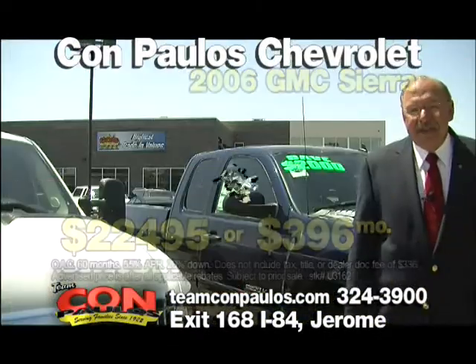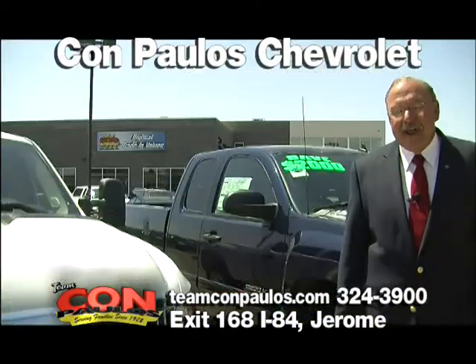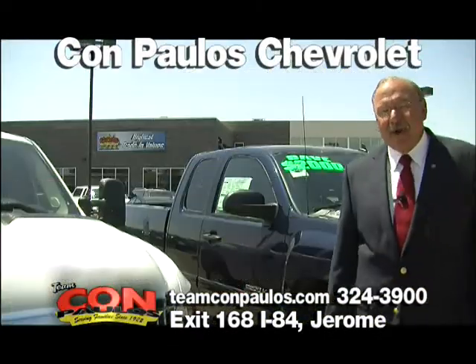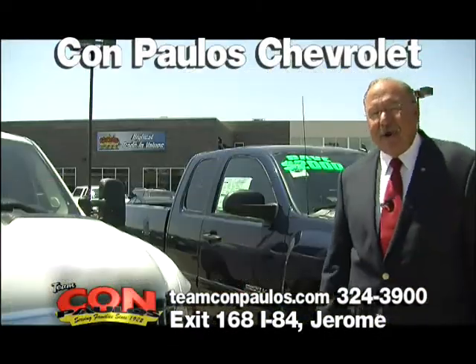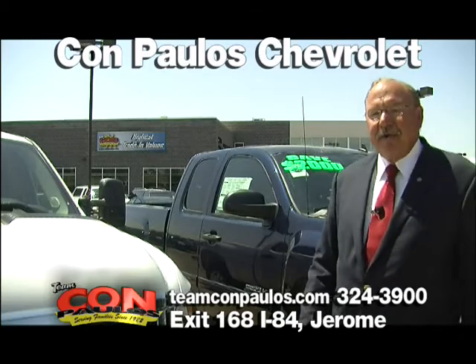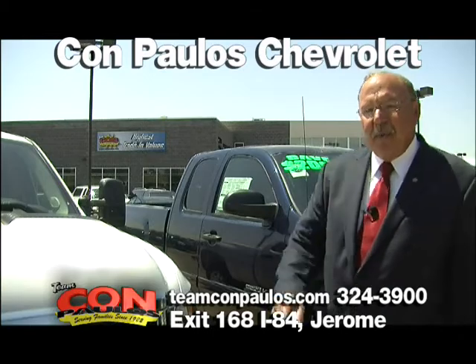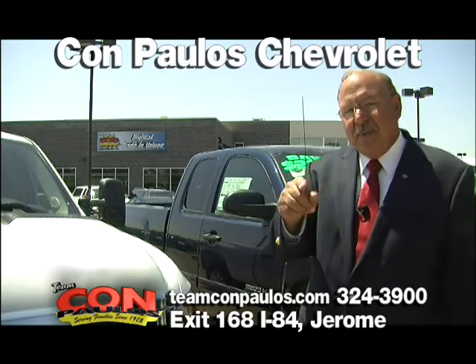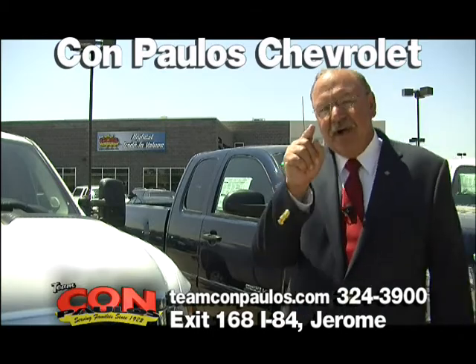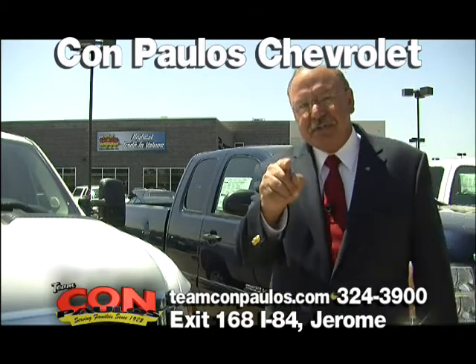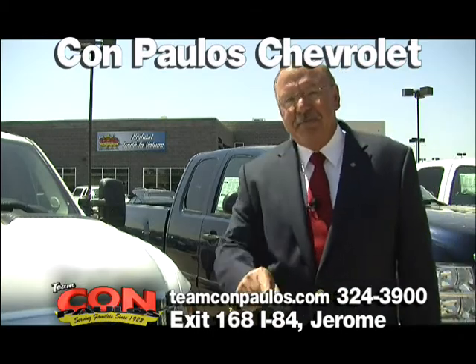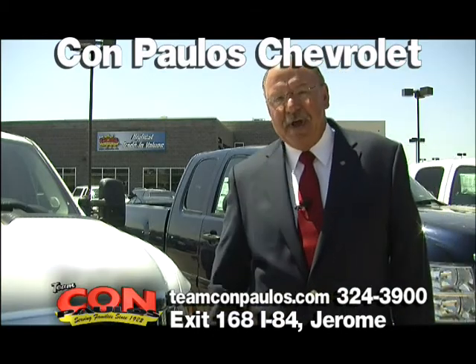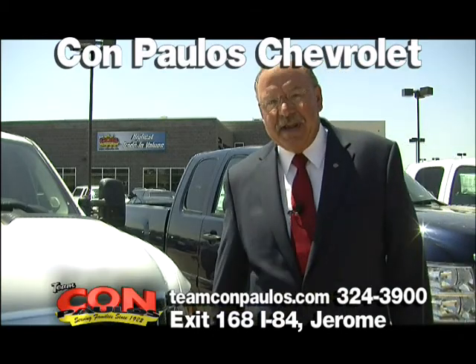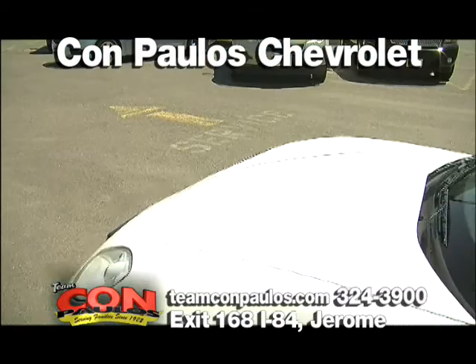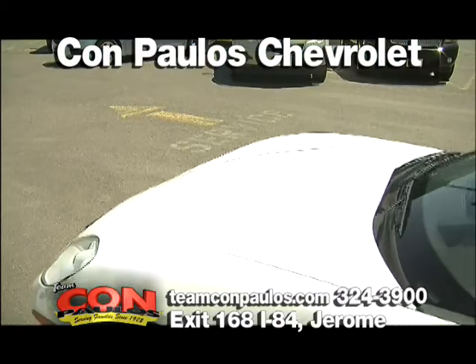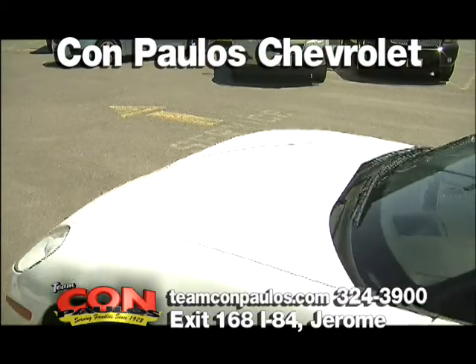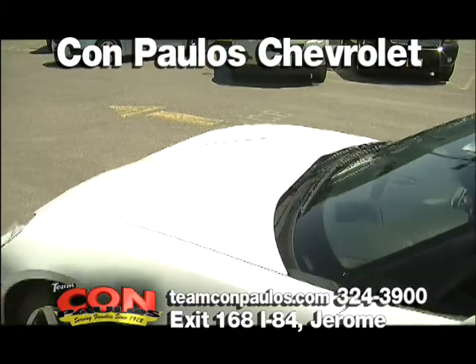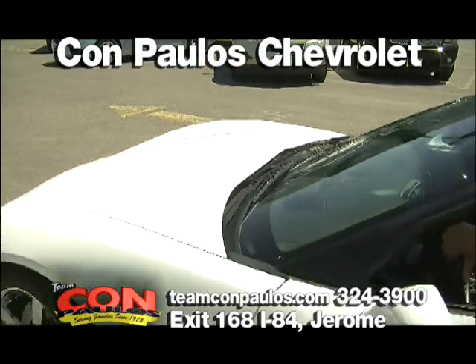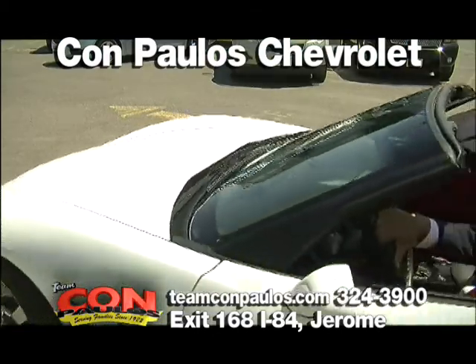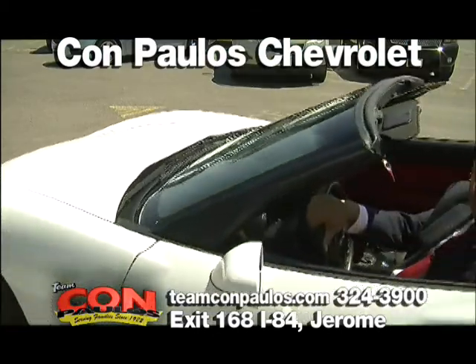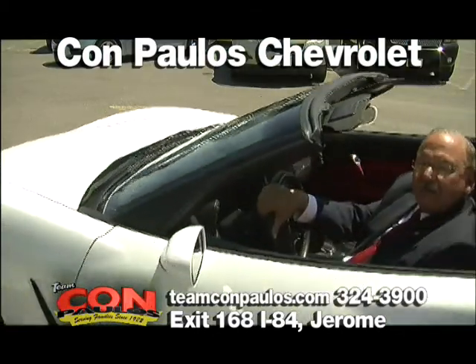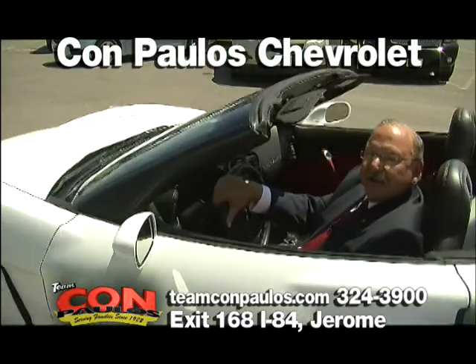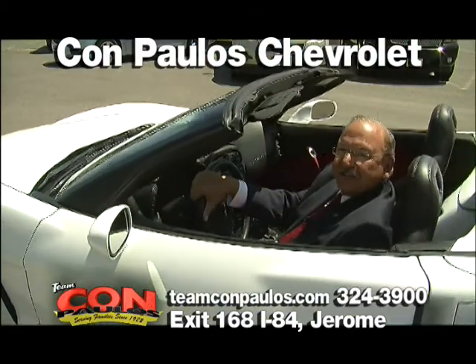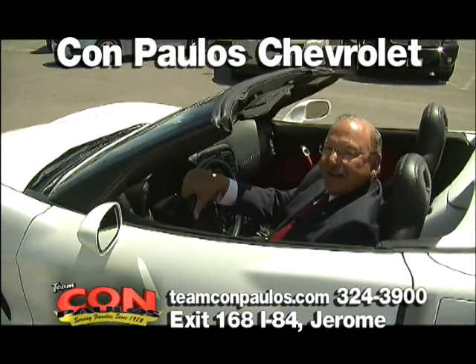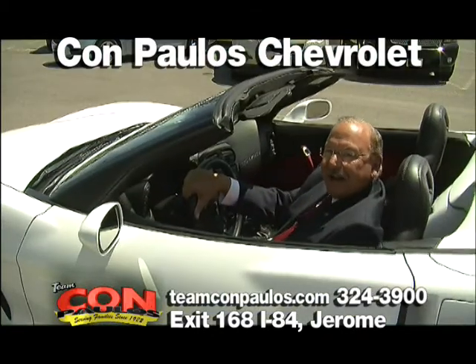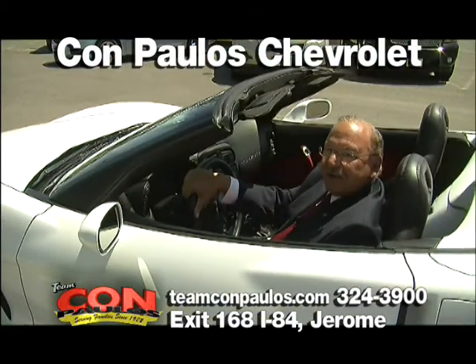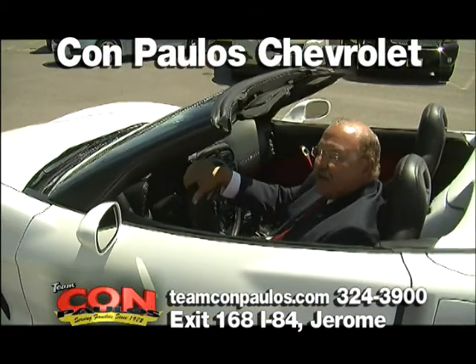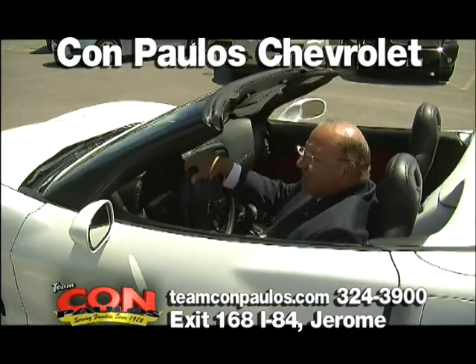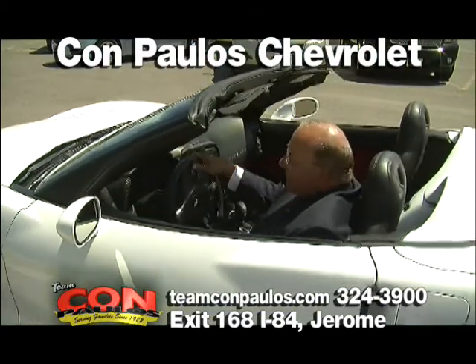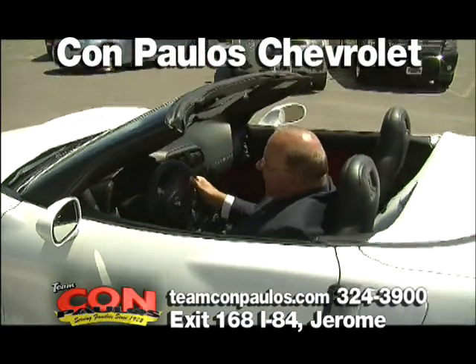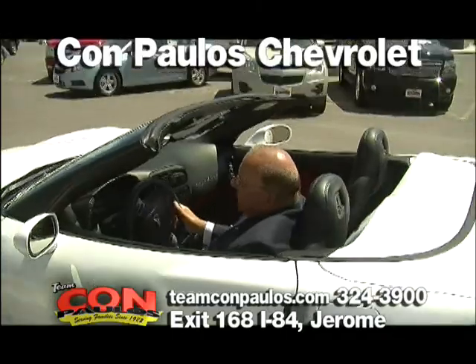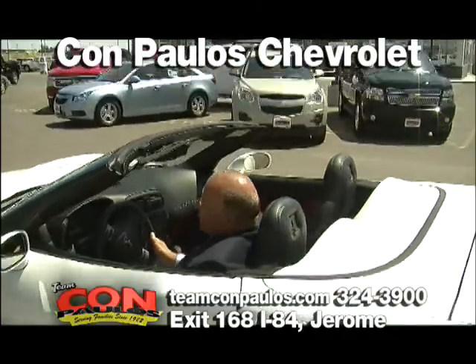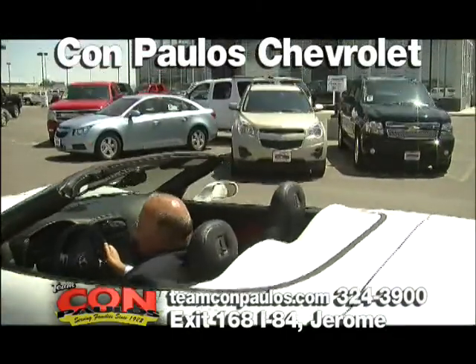You have my word, we will save you money. We're easy to find off the interstate at exit 168 in Jerome.